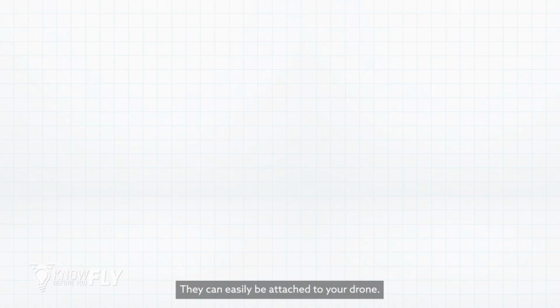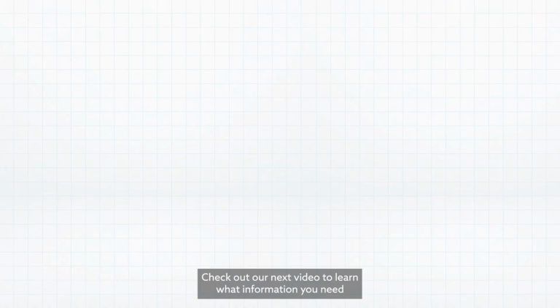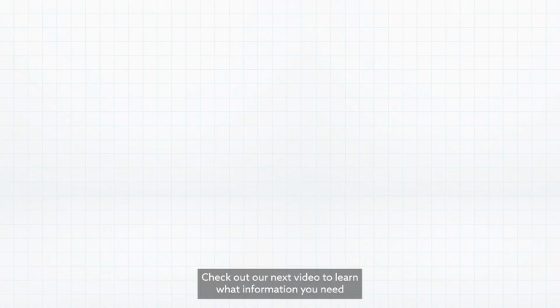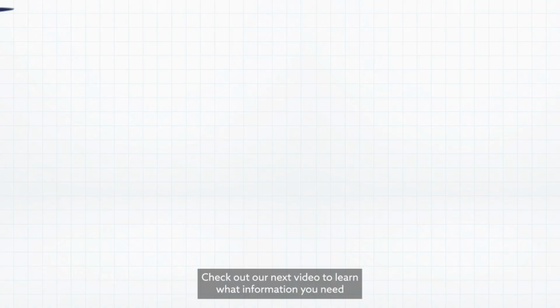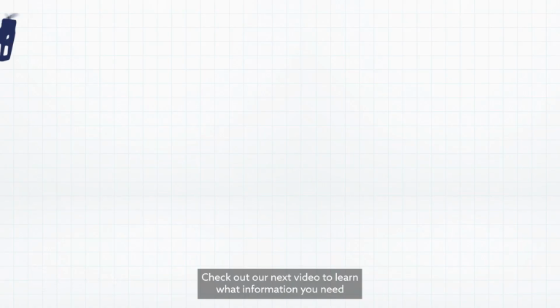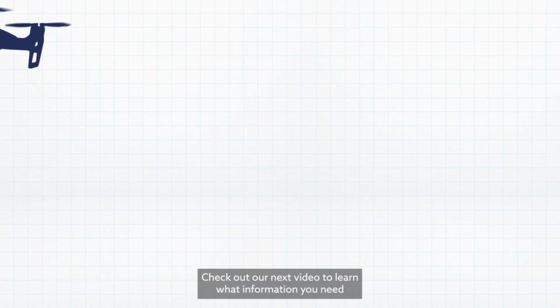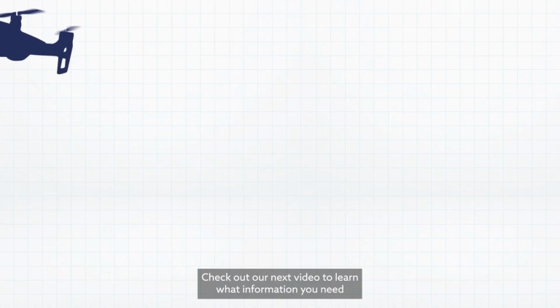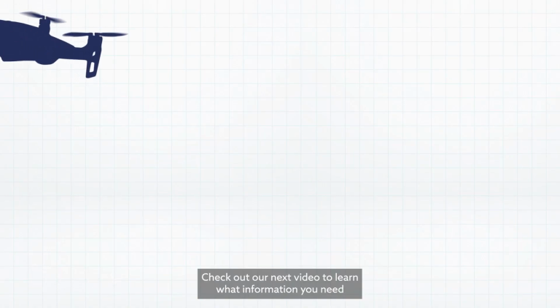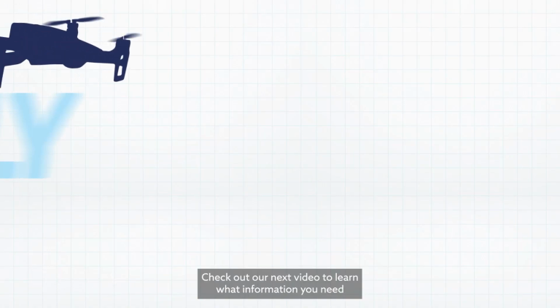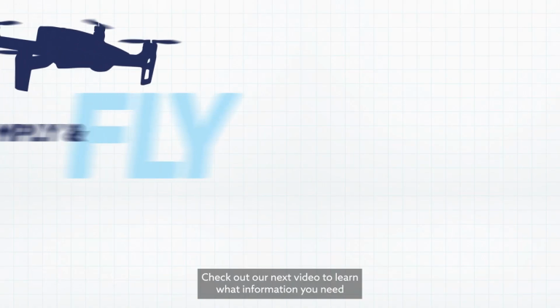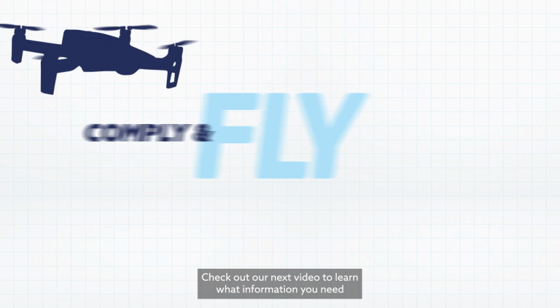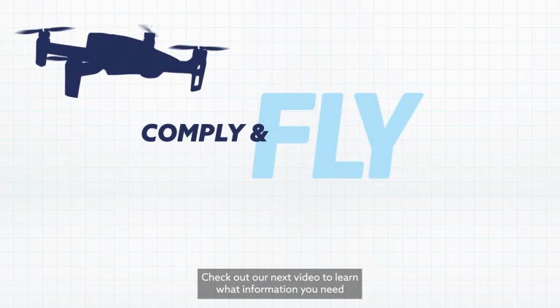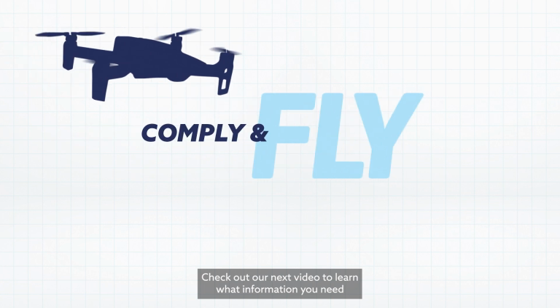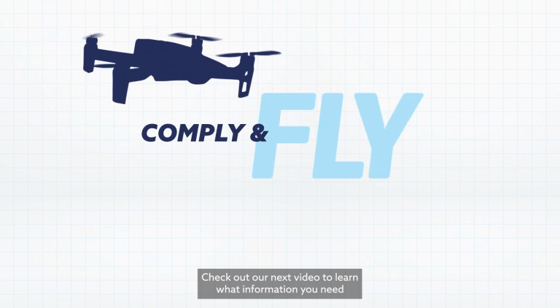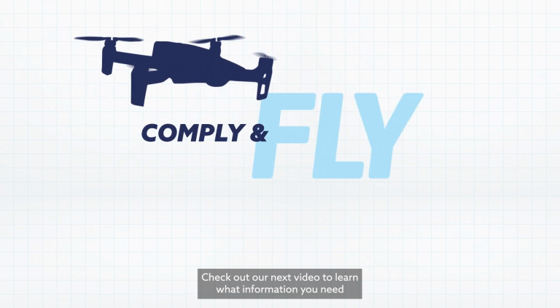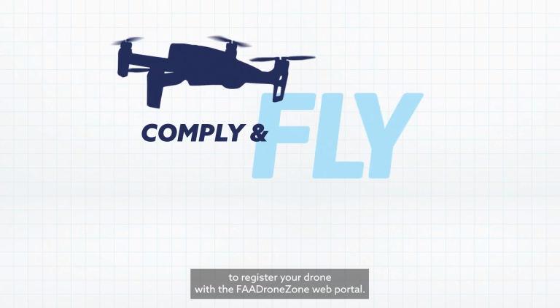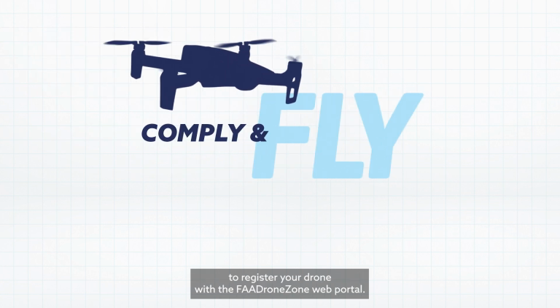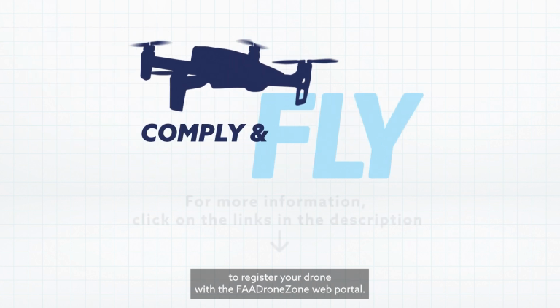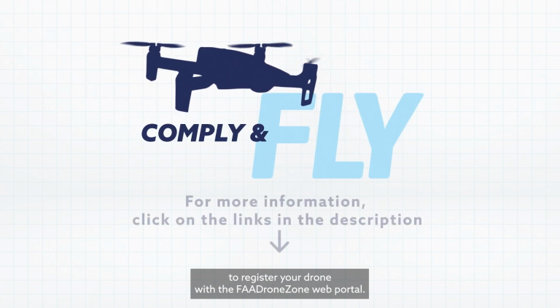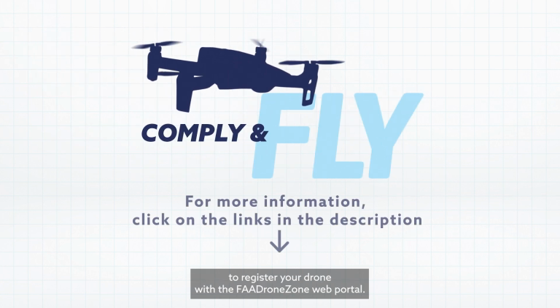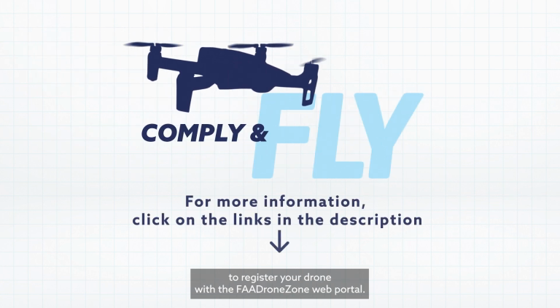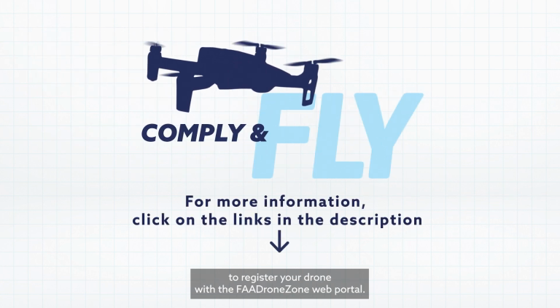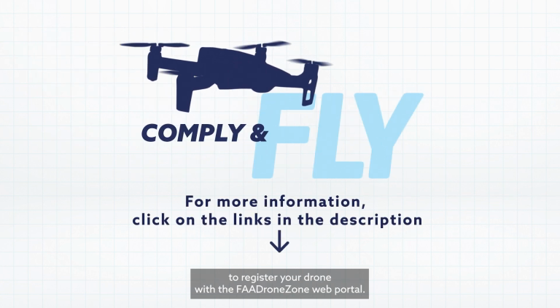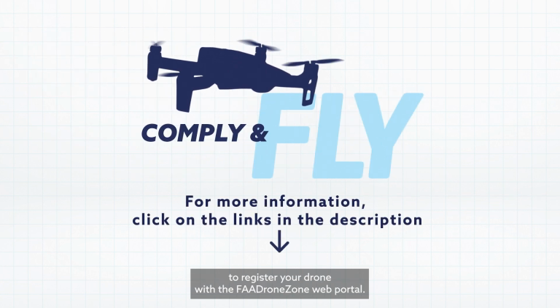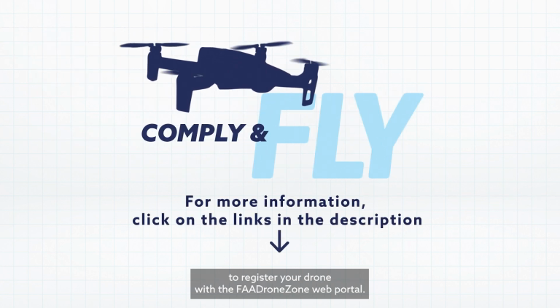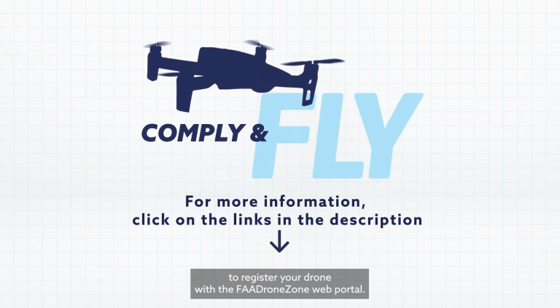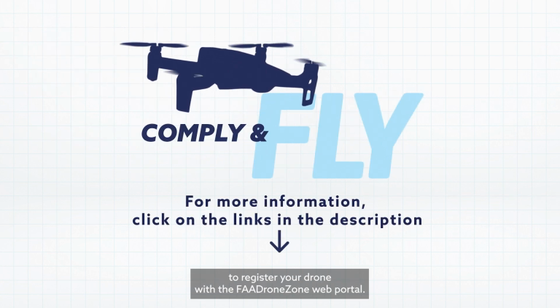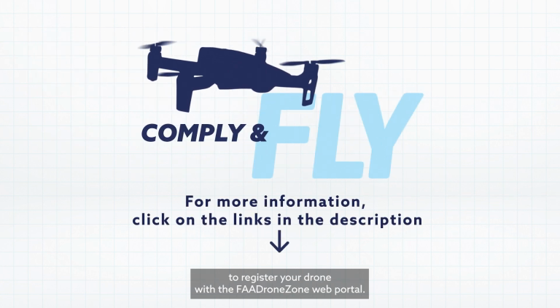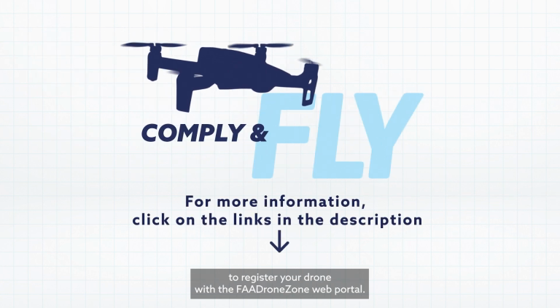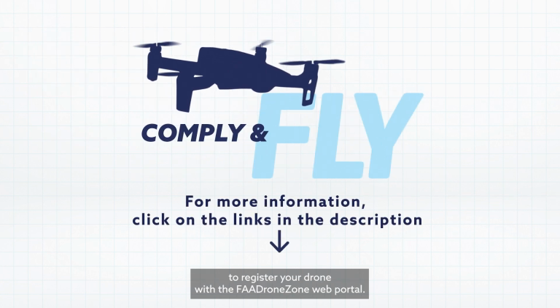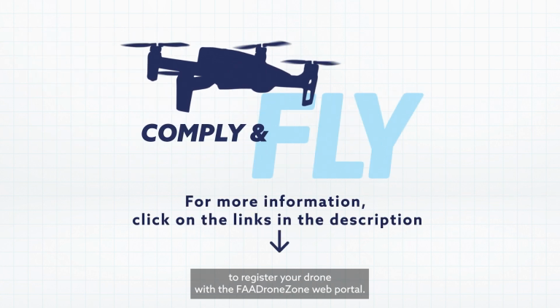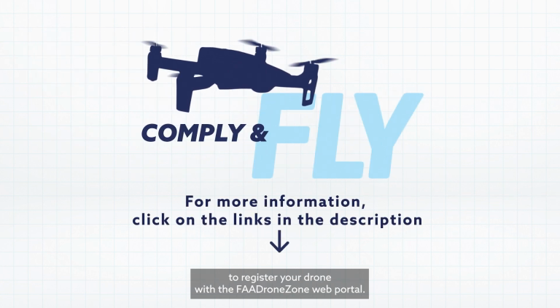Check out our next video to learn what information you need to register your drone with the FAA DroneZone web portal.